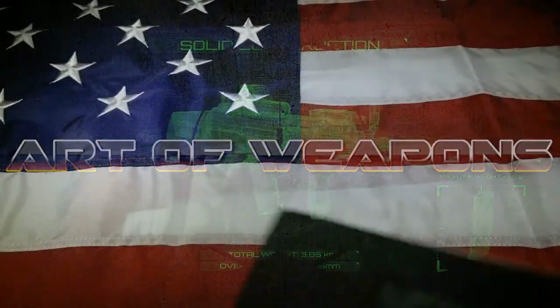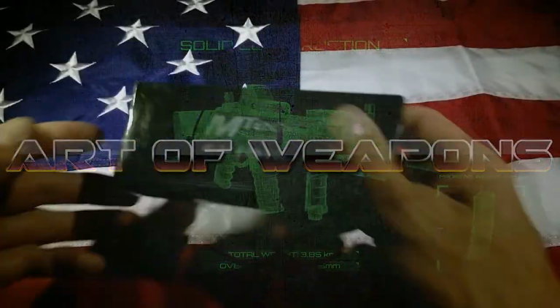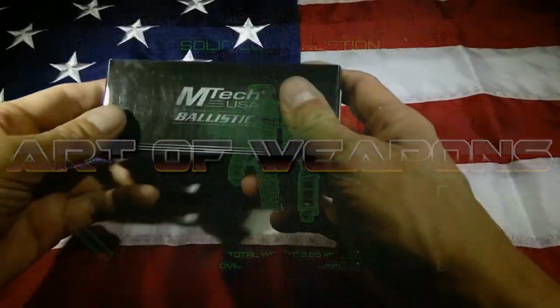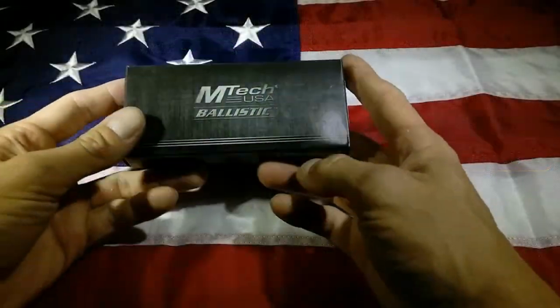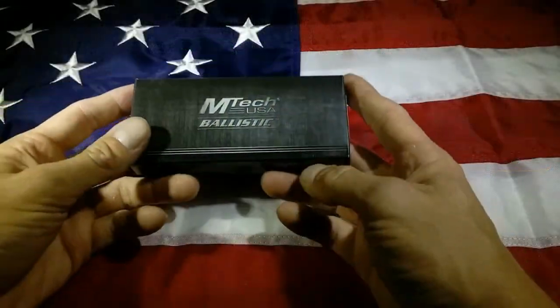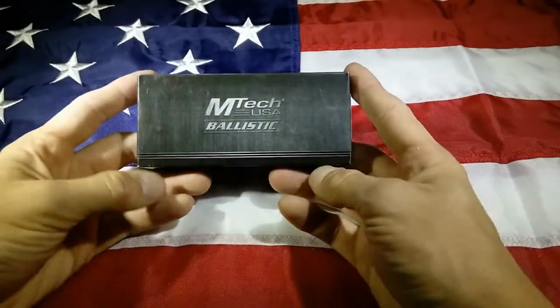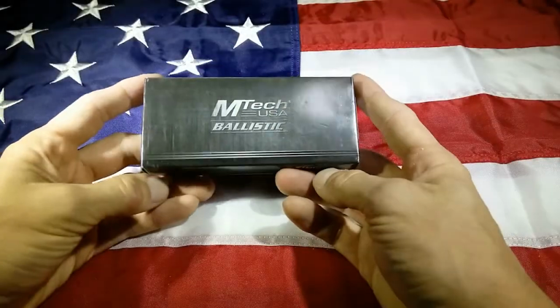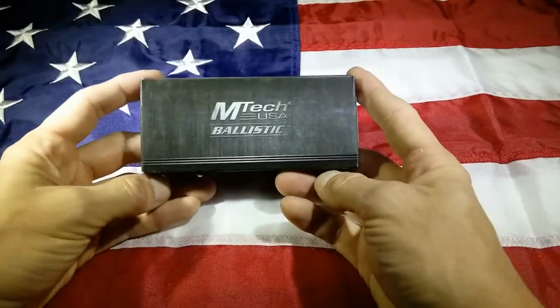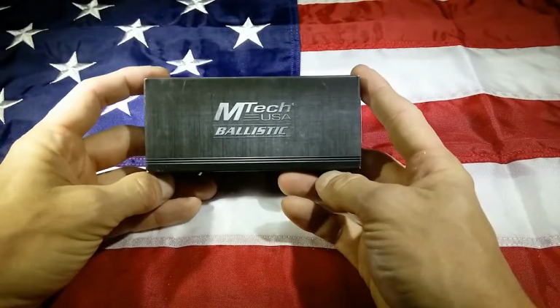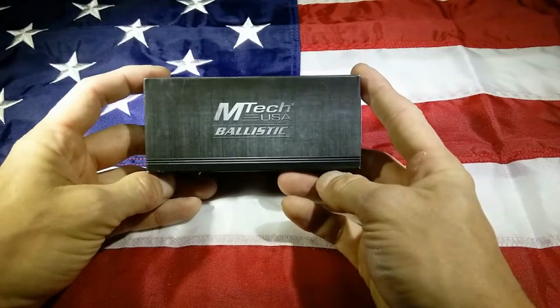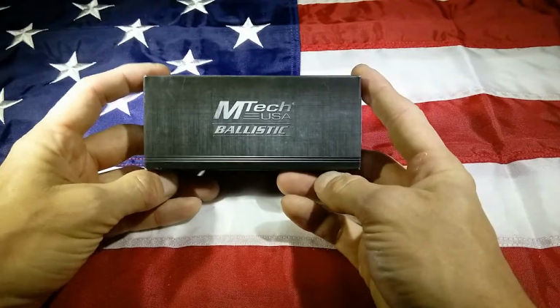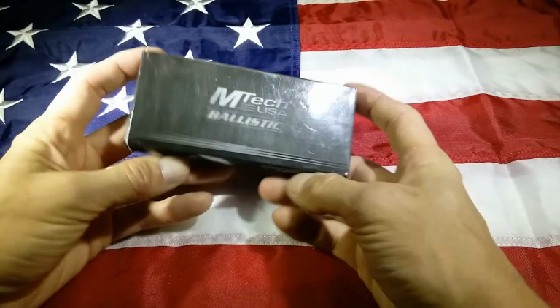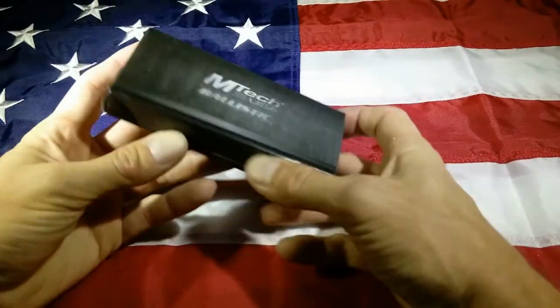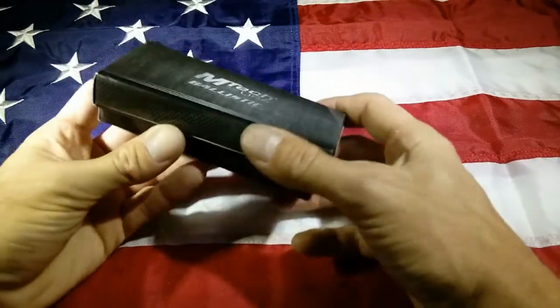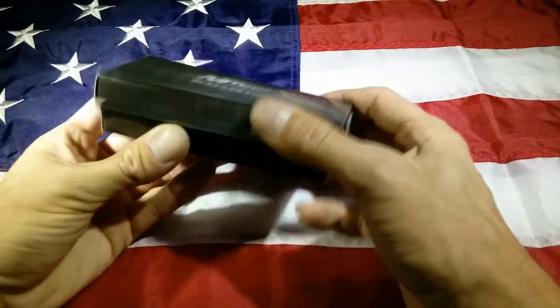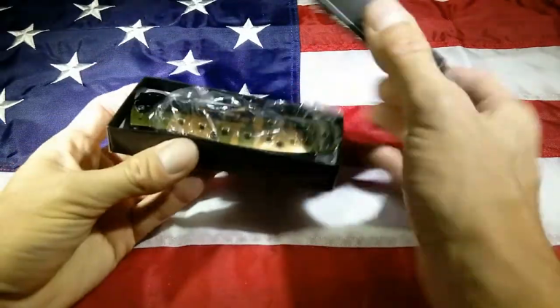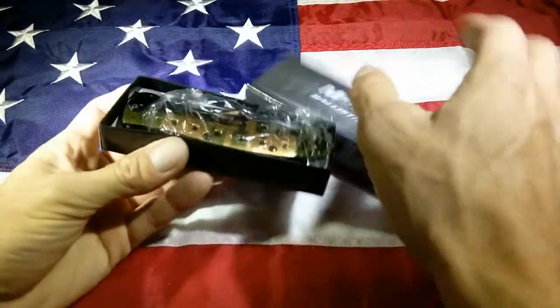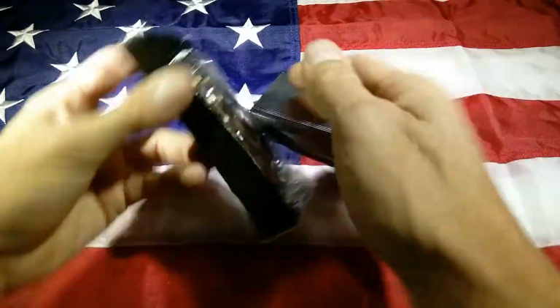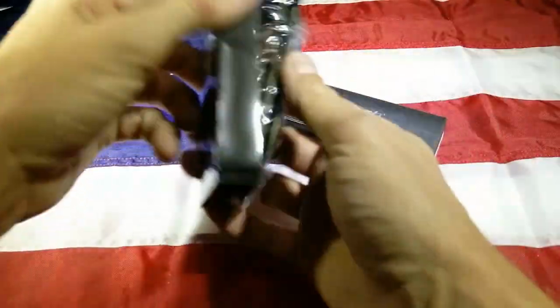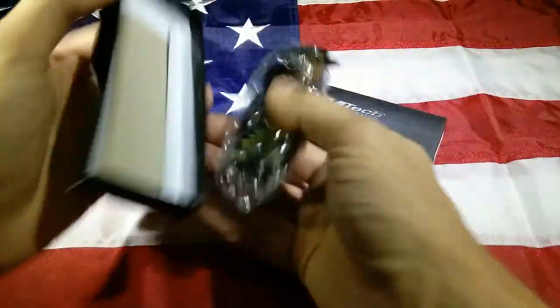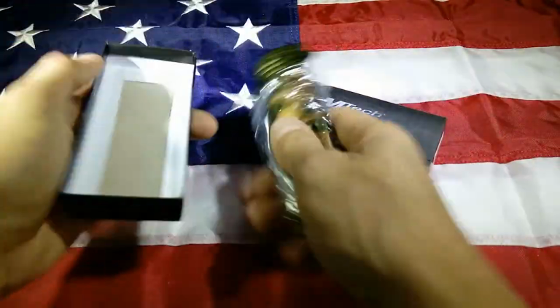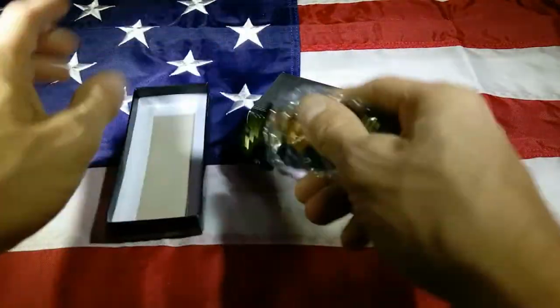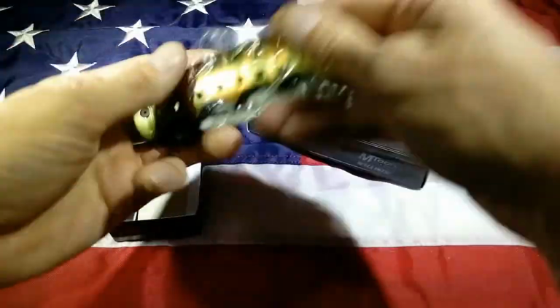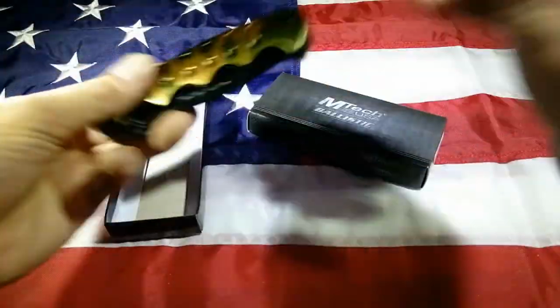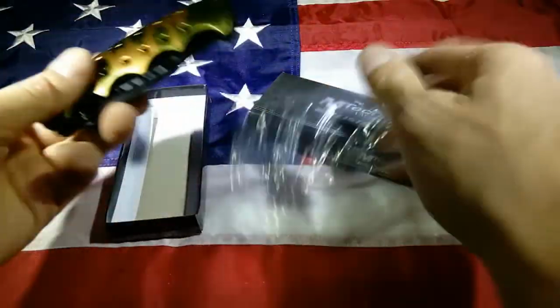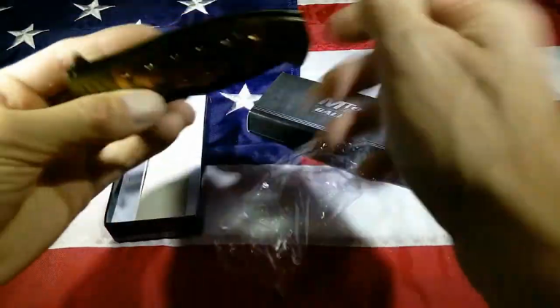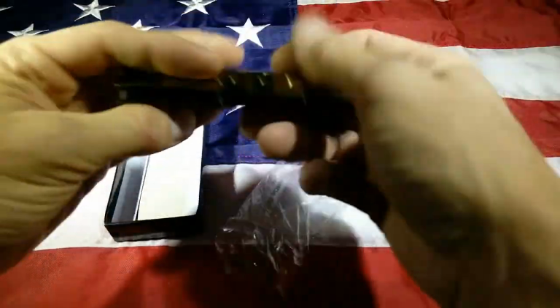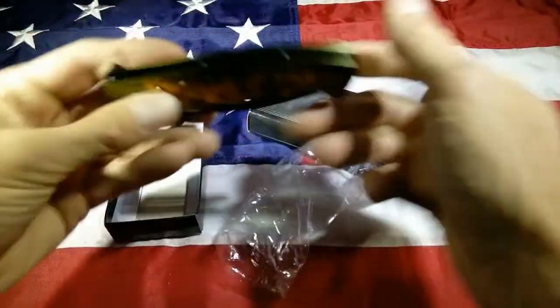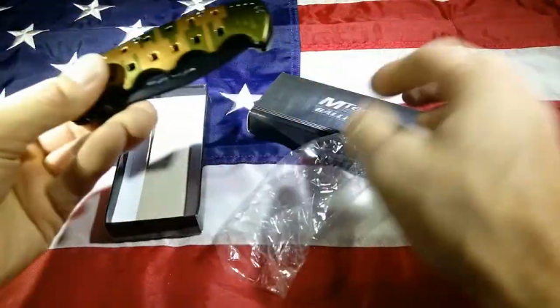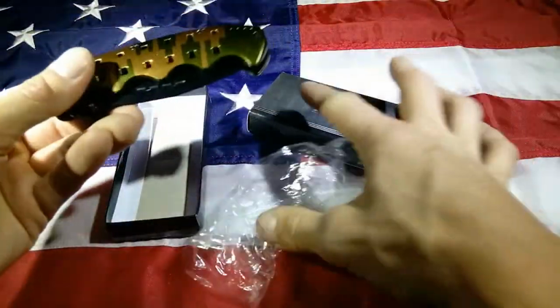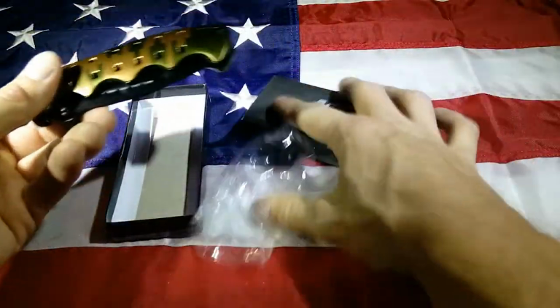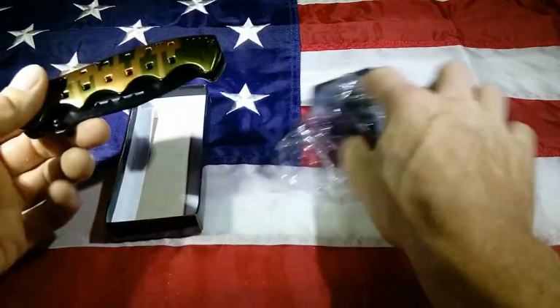Hey guys, Art of Weapons here. Today I'm showing you the Emtek Ballistic Plexus.